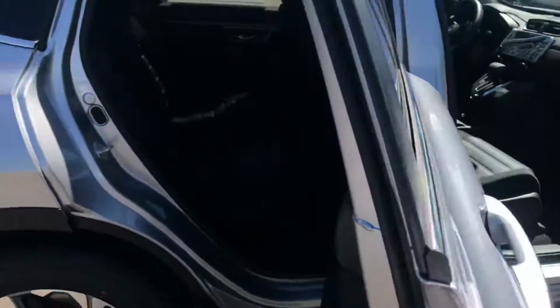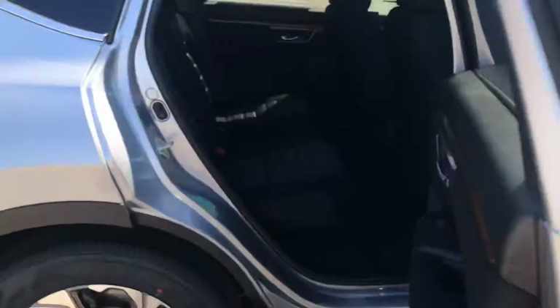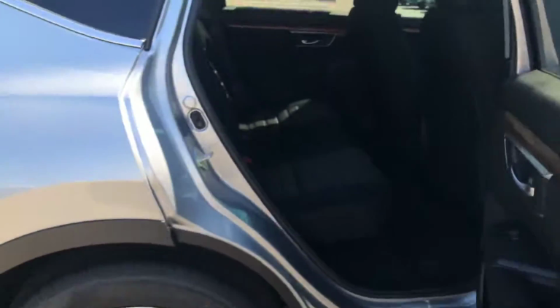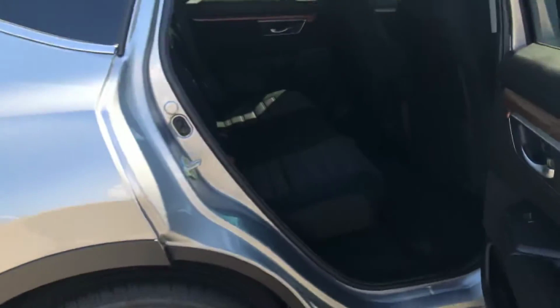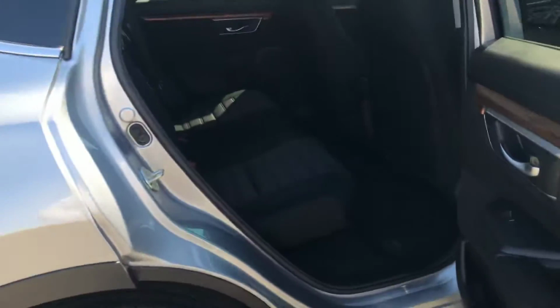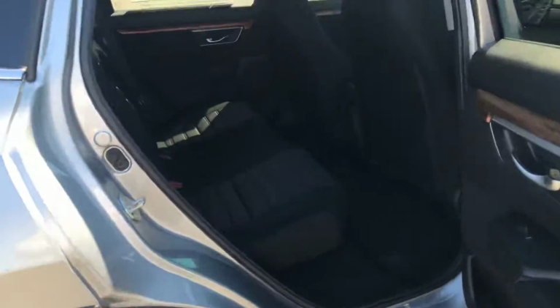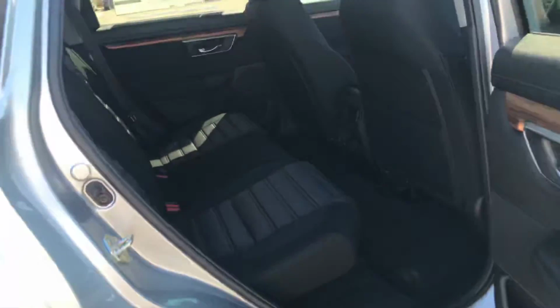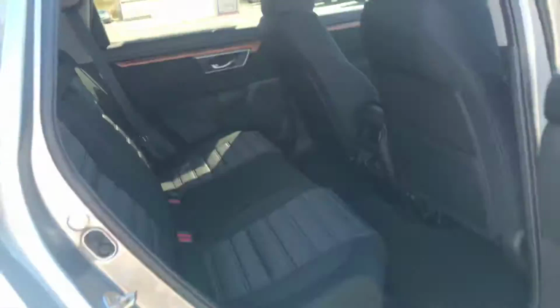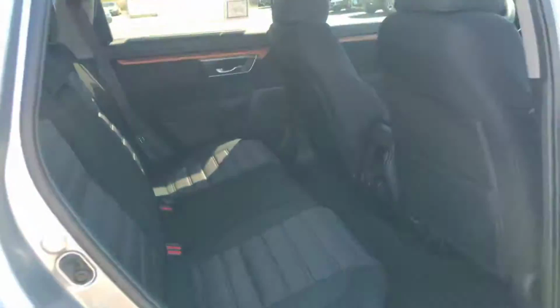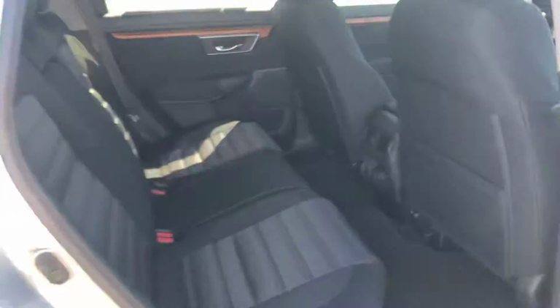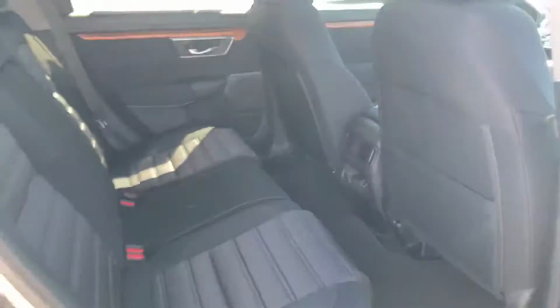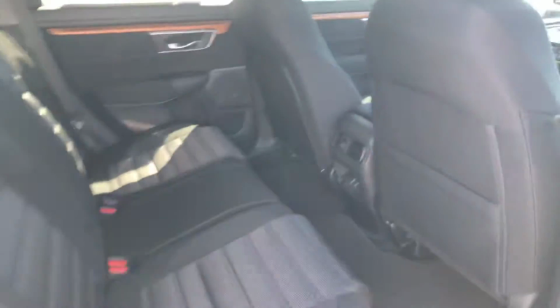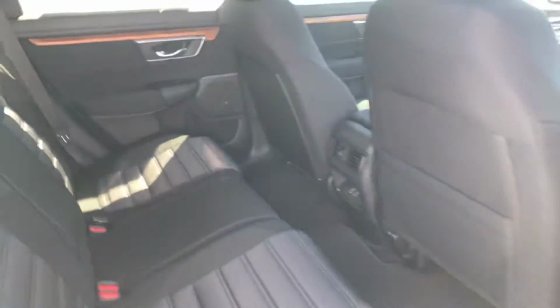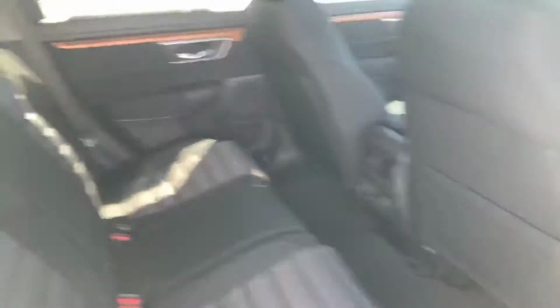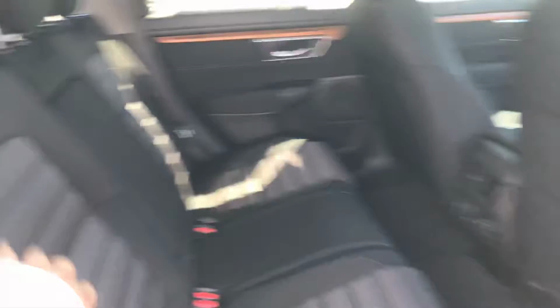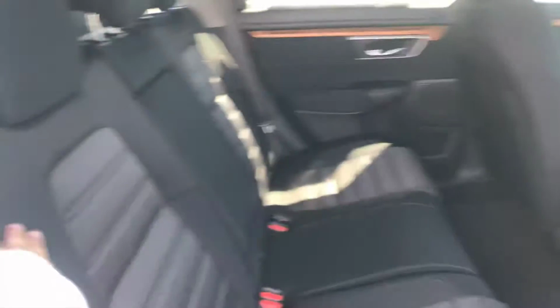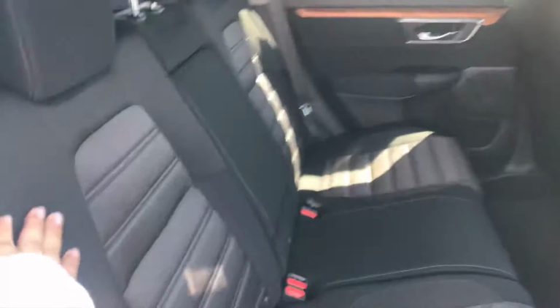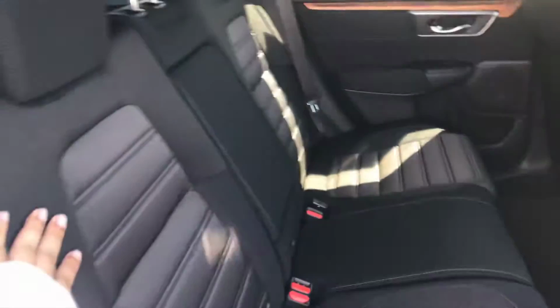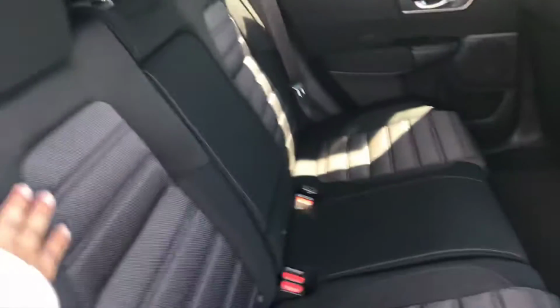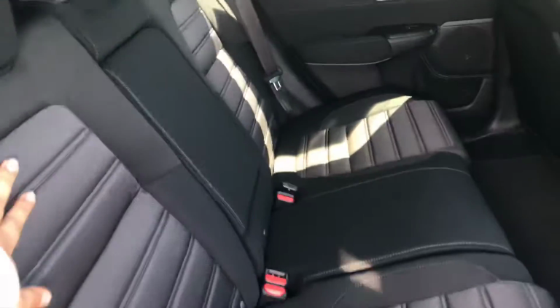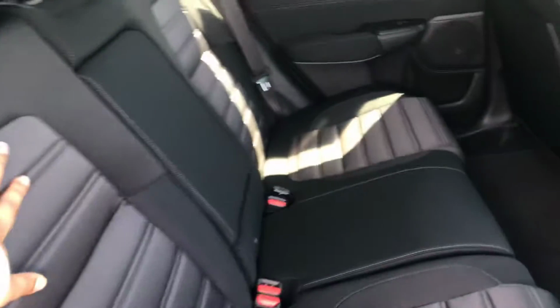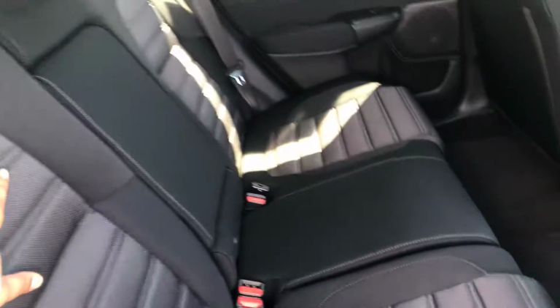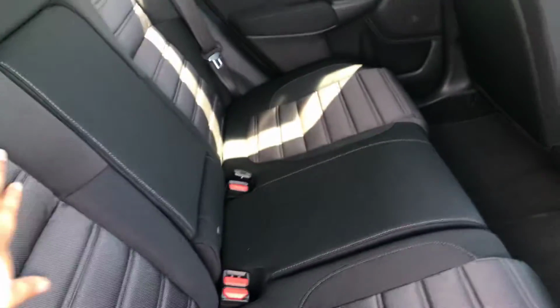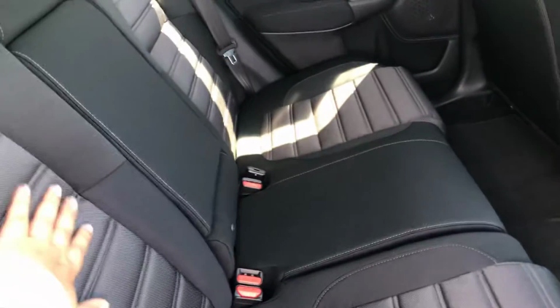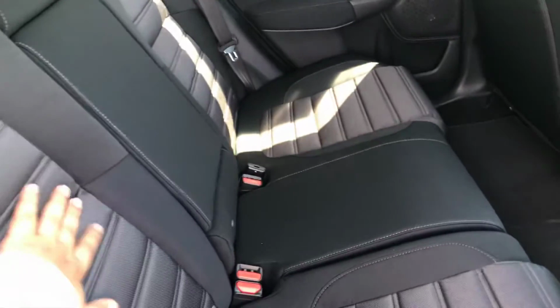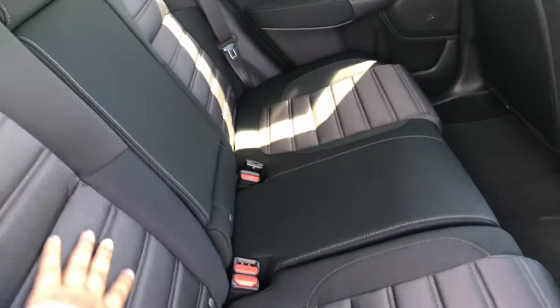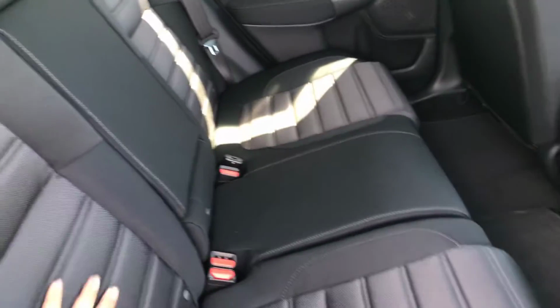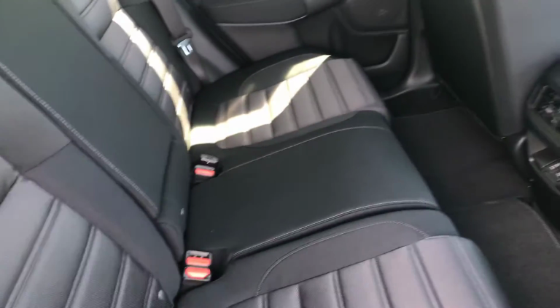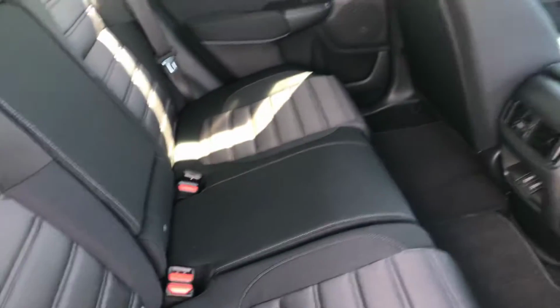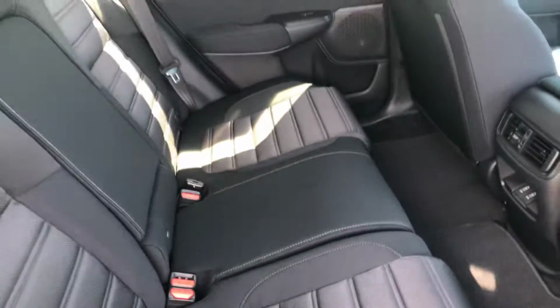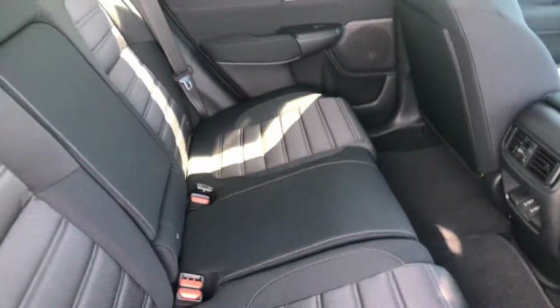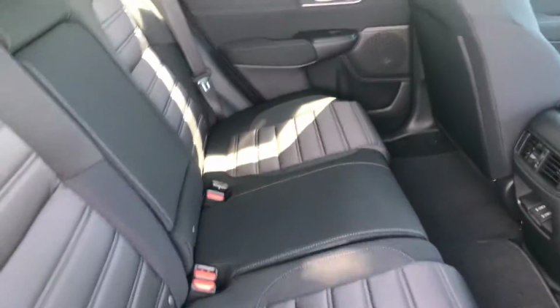Here are the back seats. Plenty of room back here. Going to be the same situation with the black cloth seats.